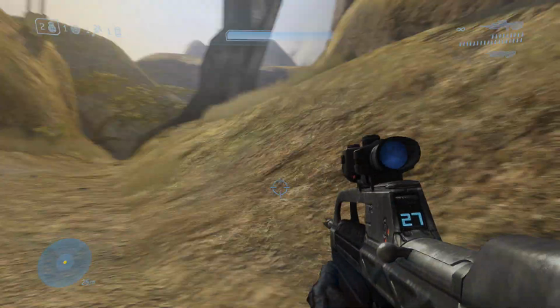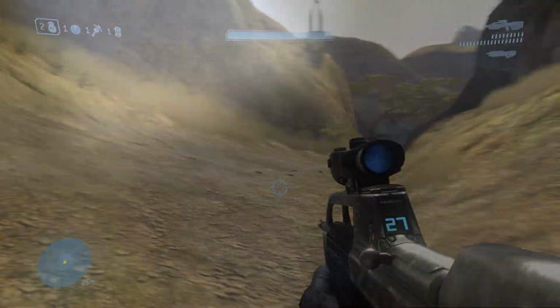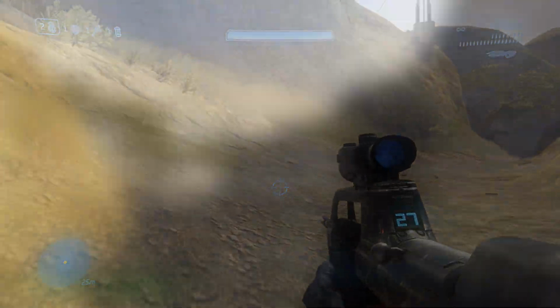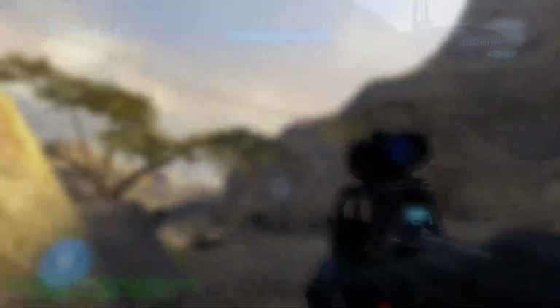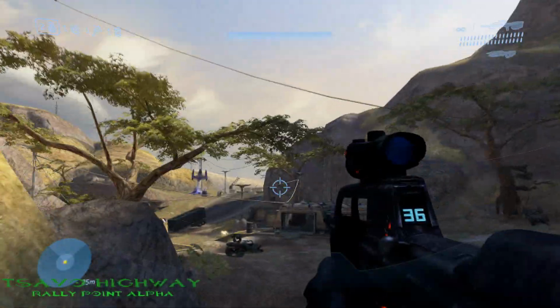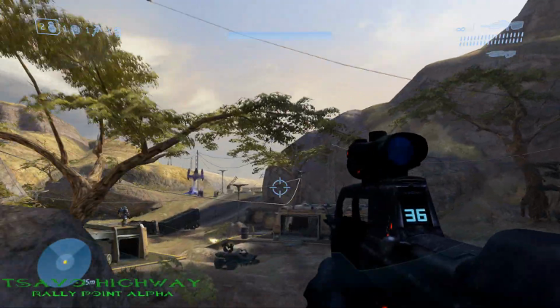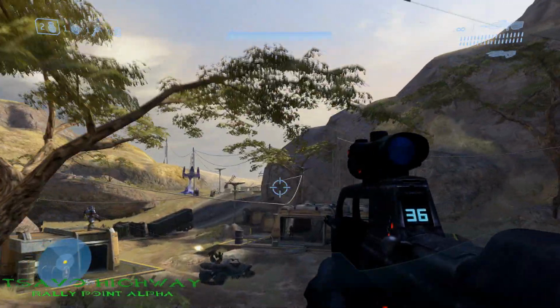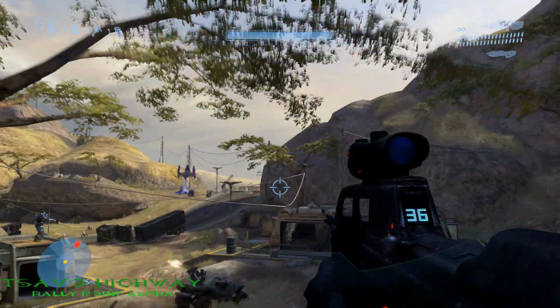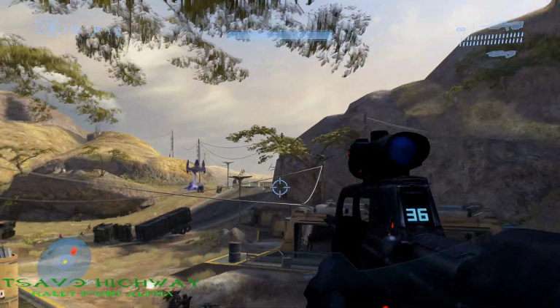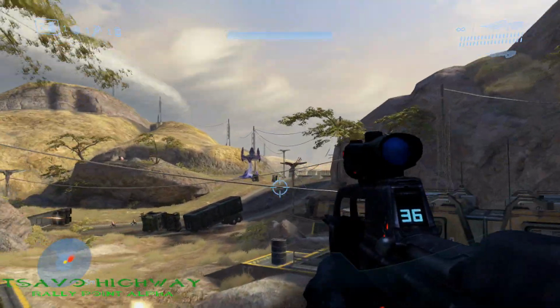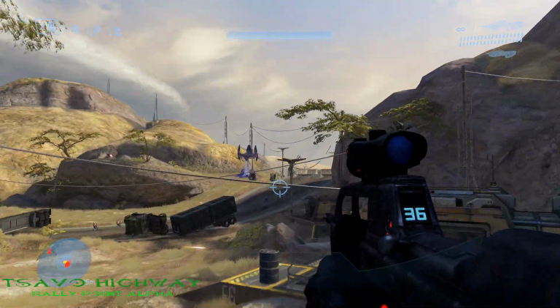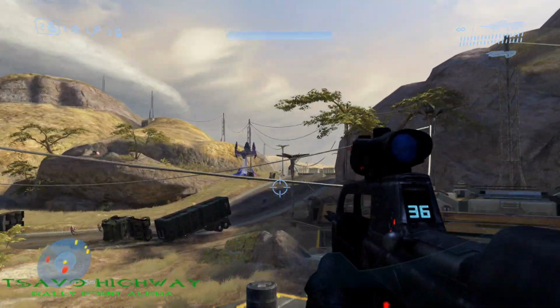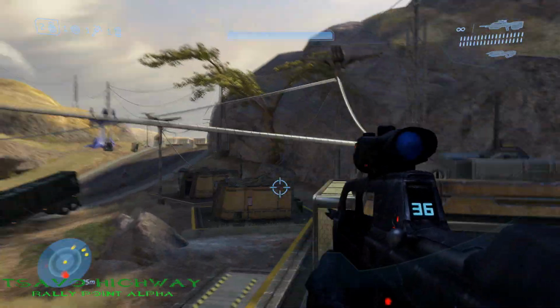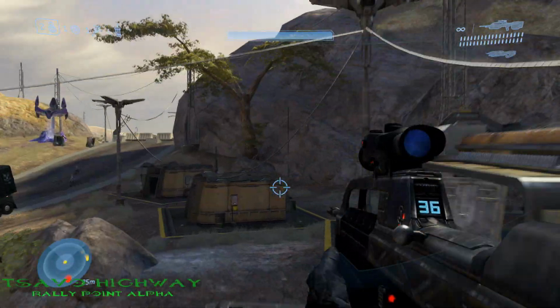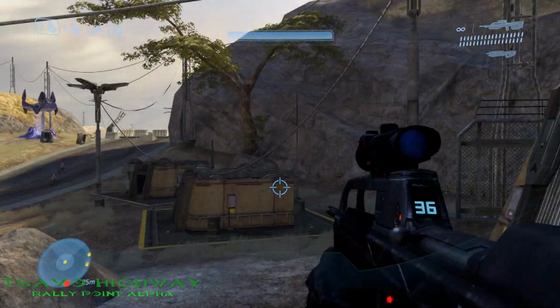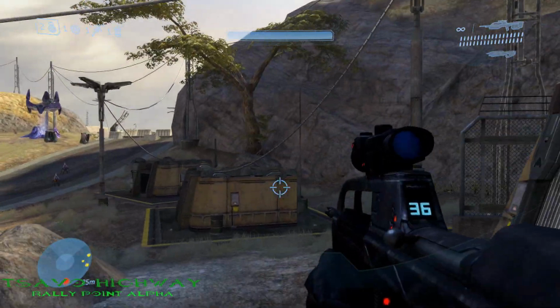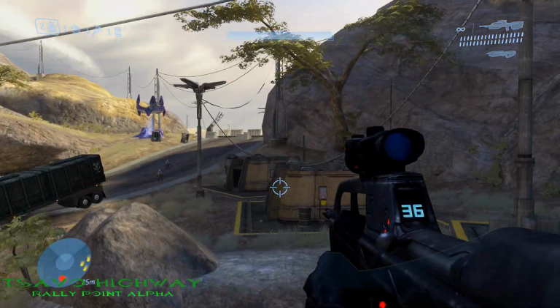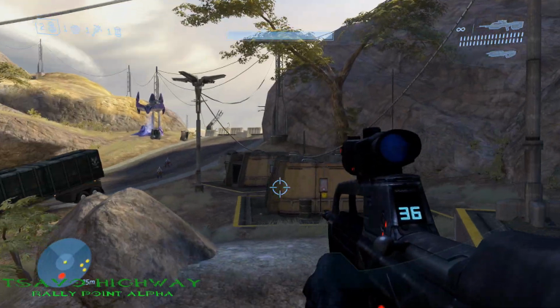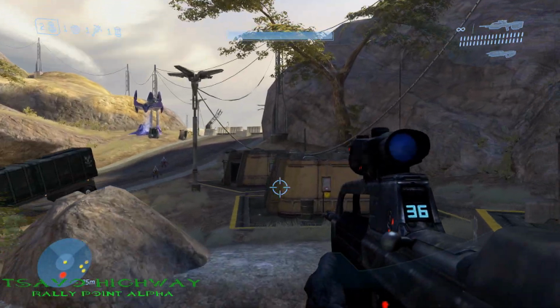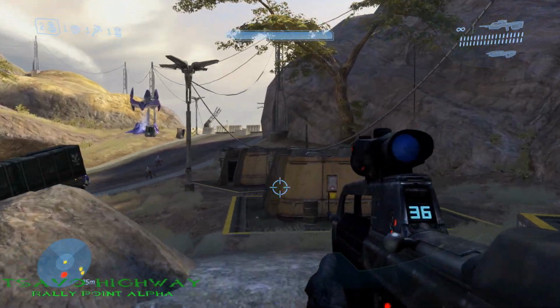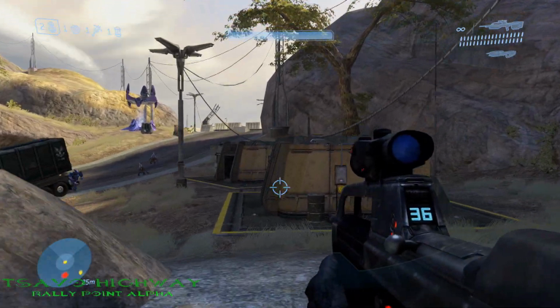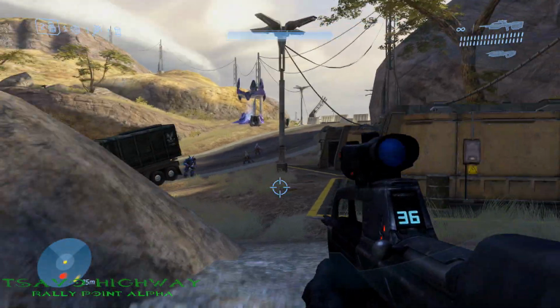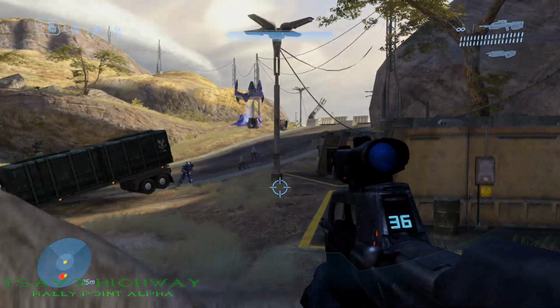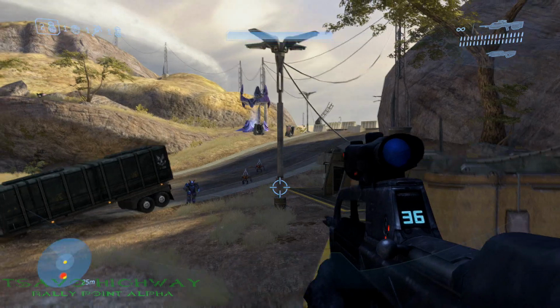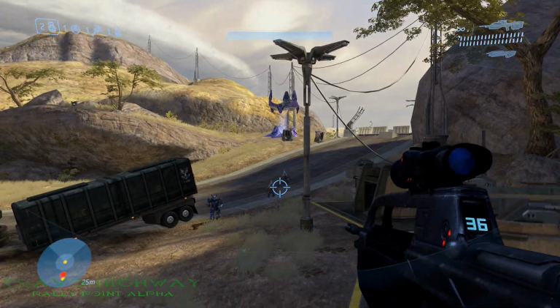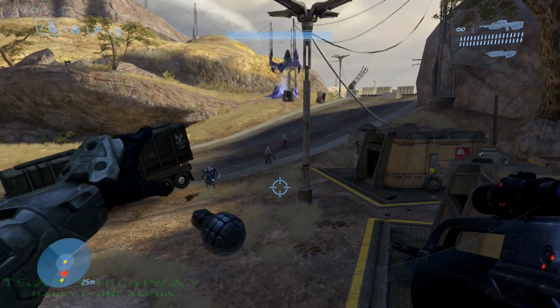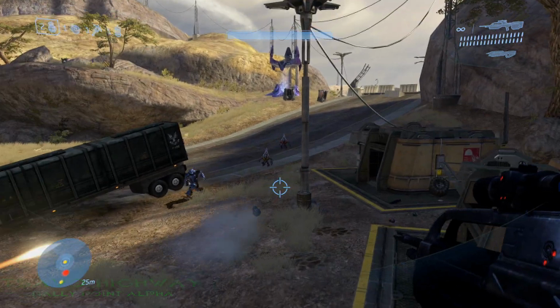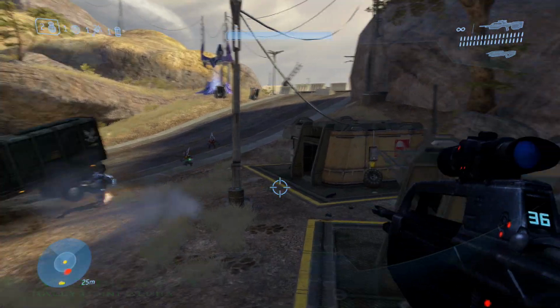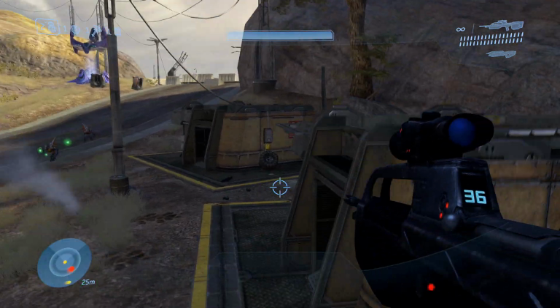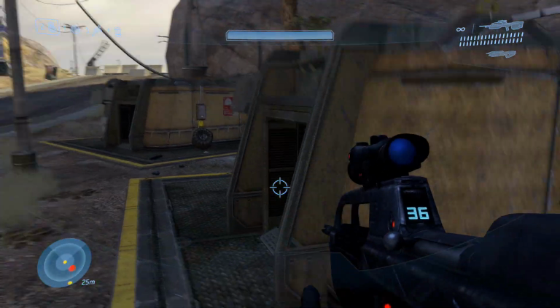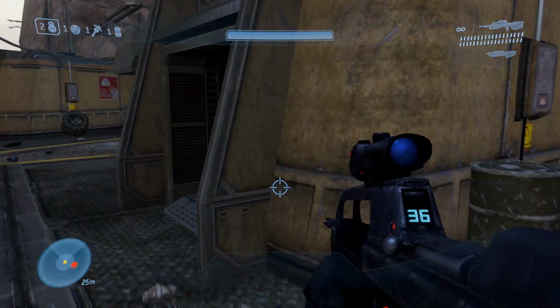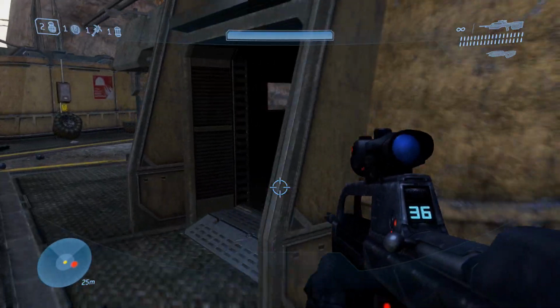The 2nd MOA located on Tsavo Highway is located not too far from the 1st MOA. Just head a little bit further up and you'll see it right there in the building.